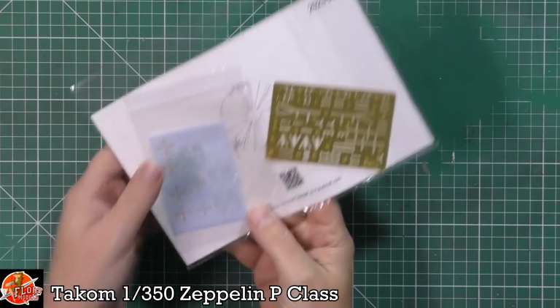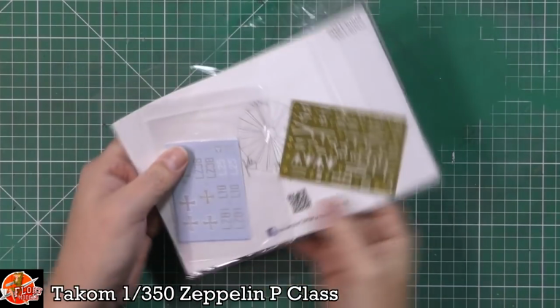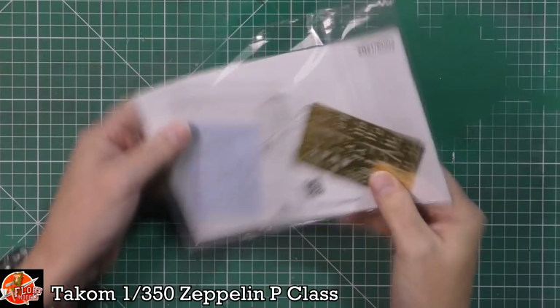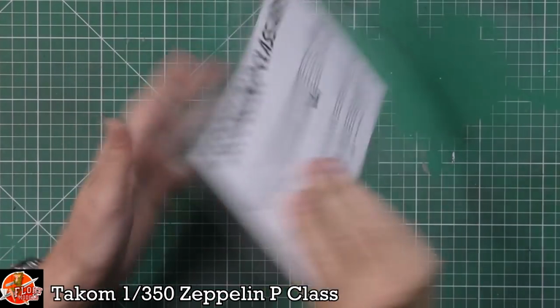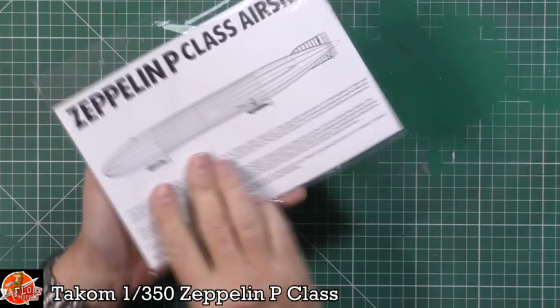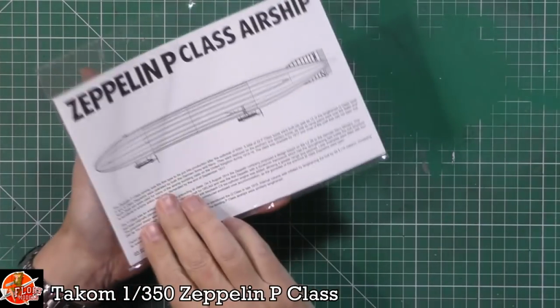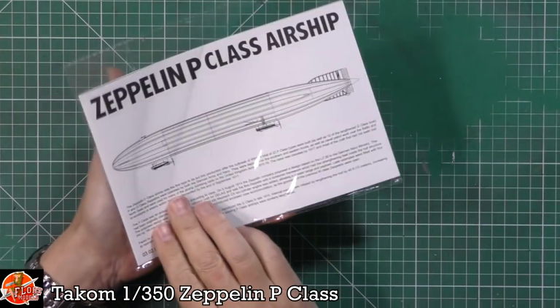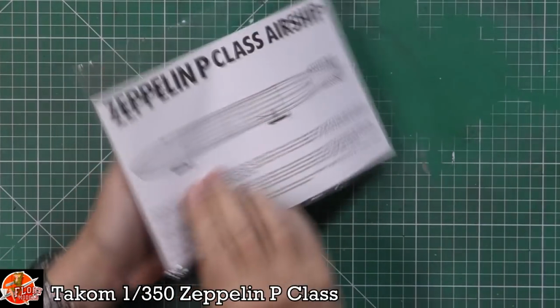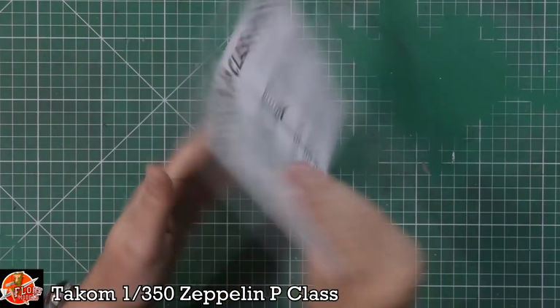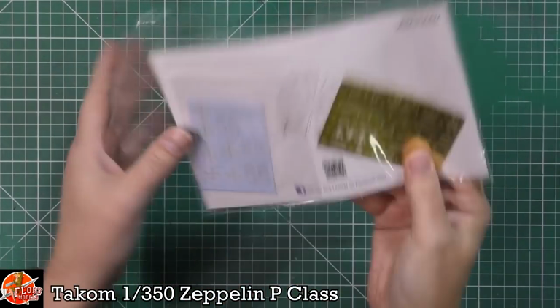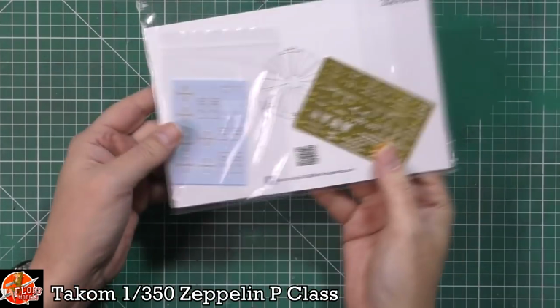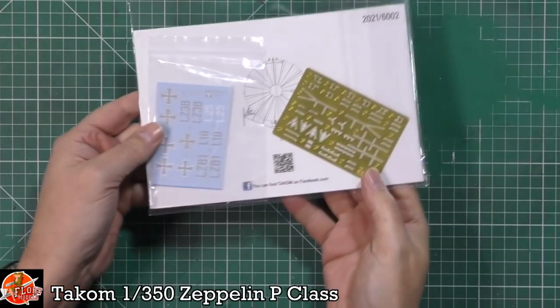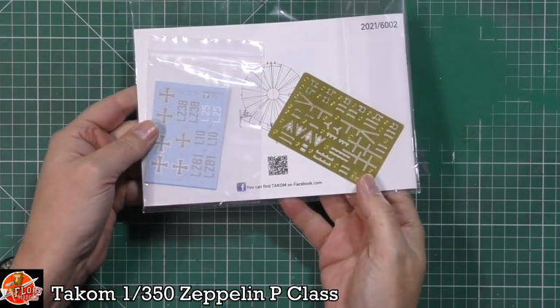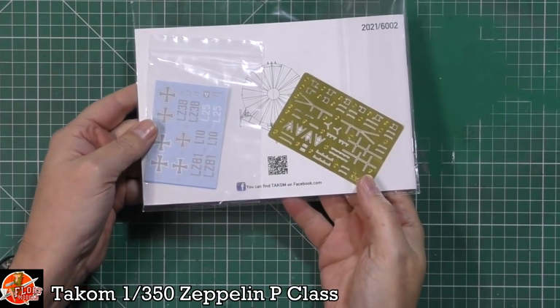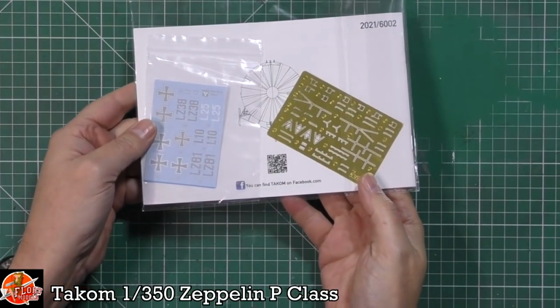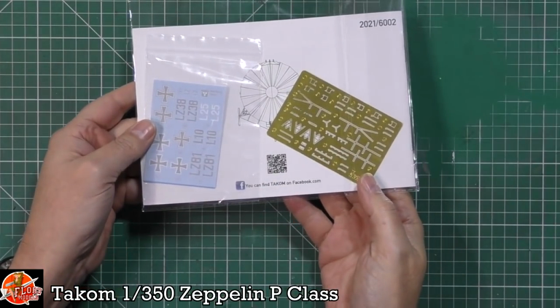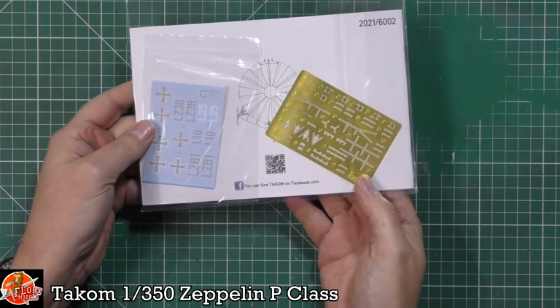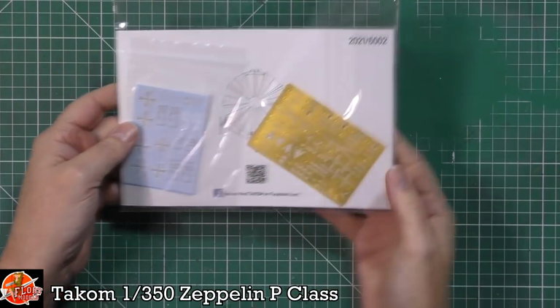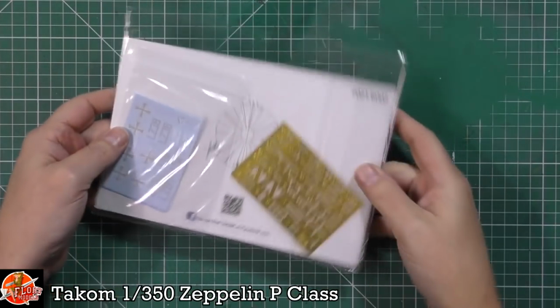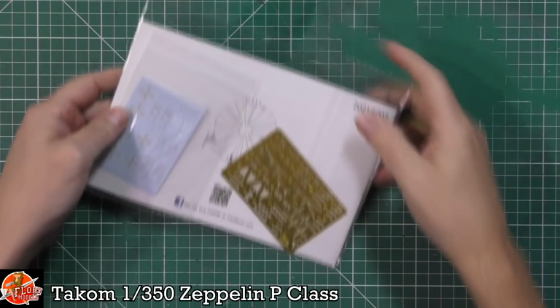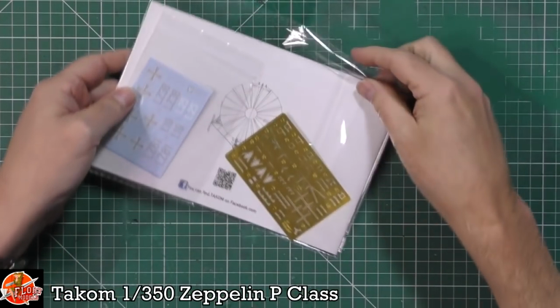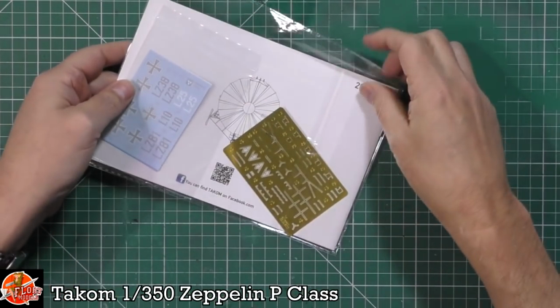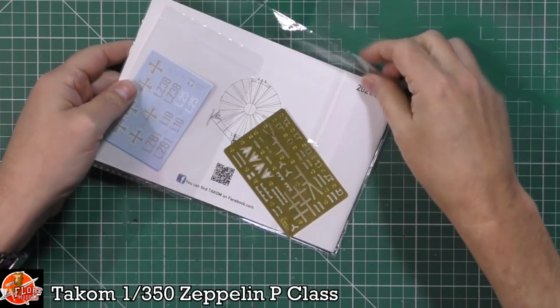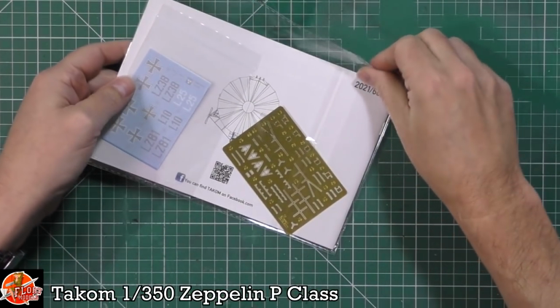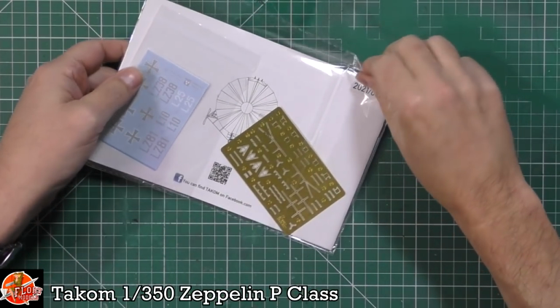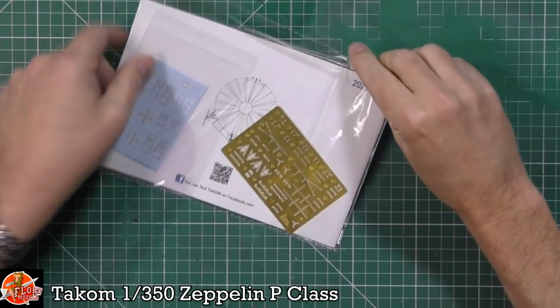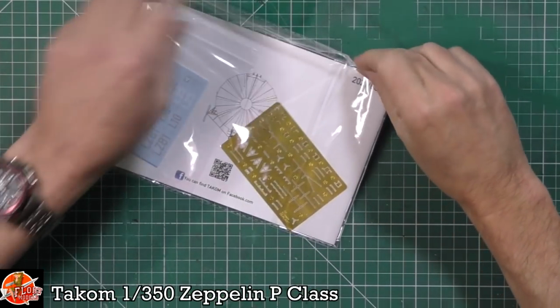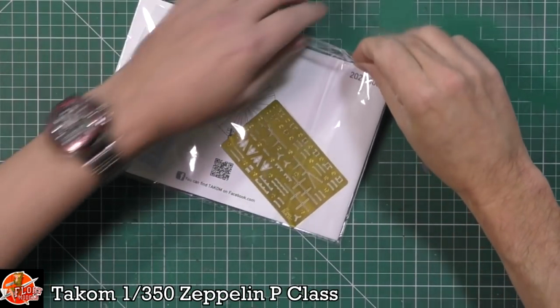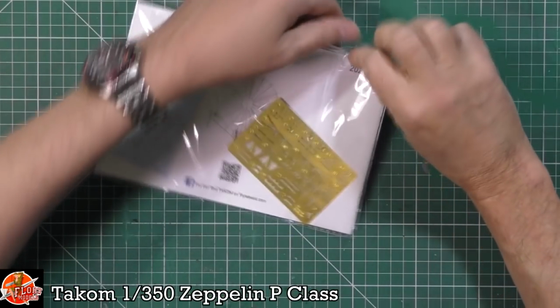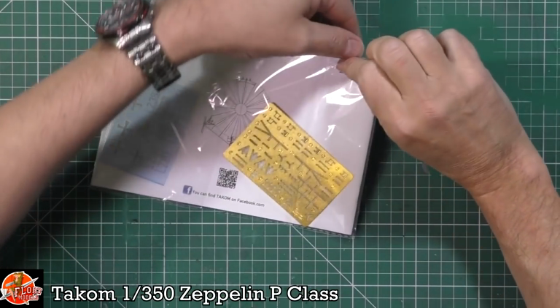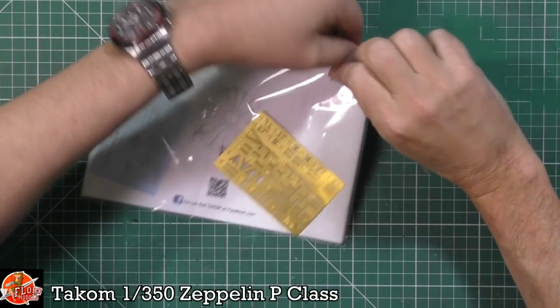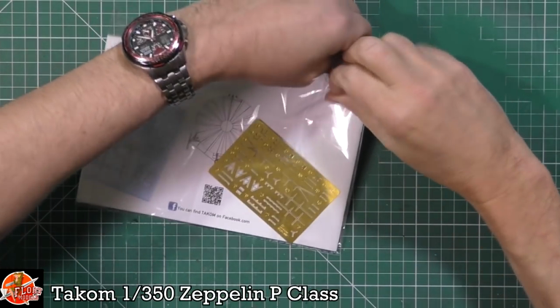Down in here we've got the manual, and obviously we've got the decals and the actual photo-etch.